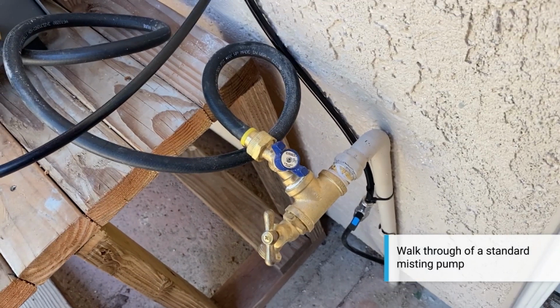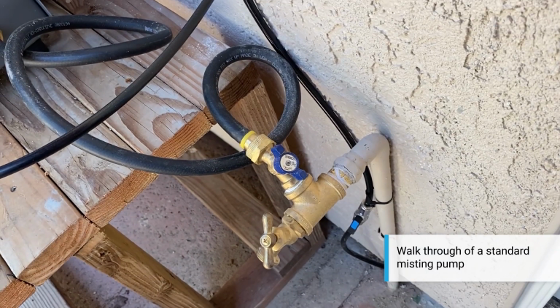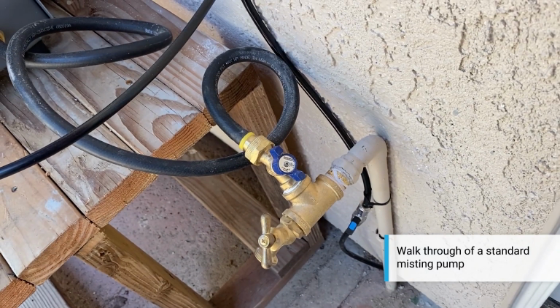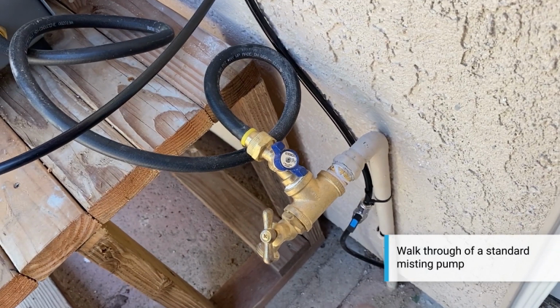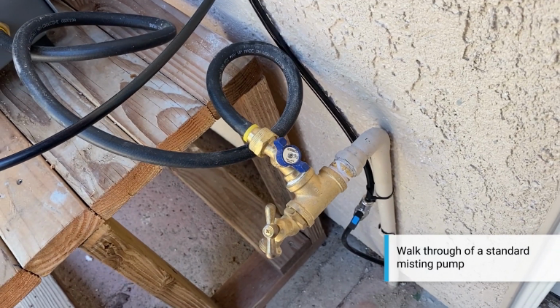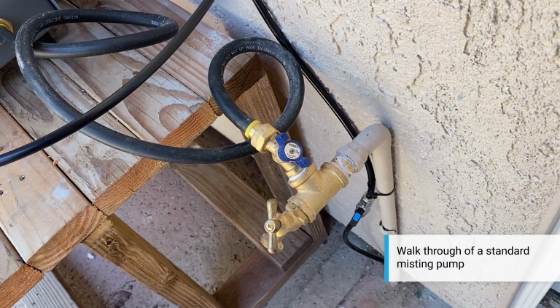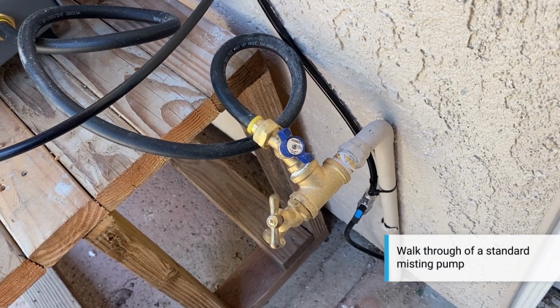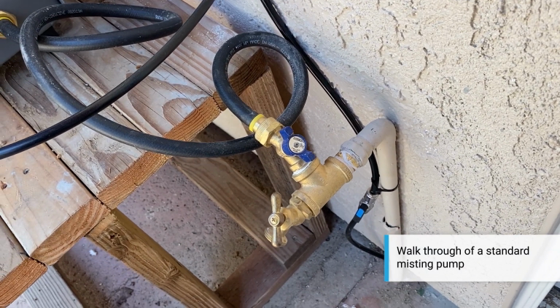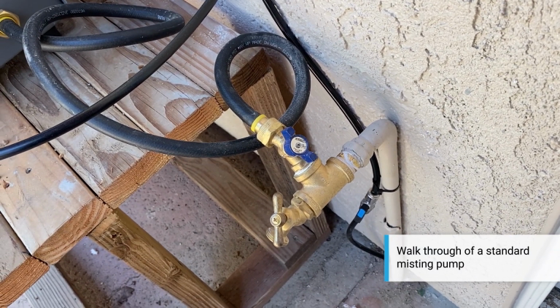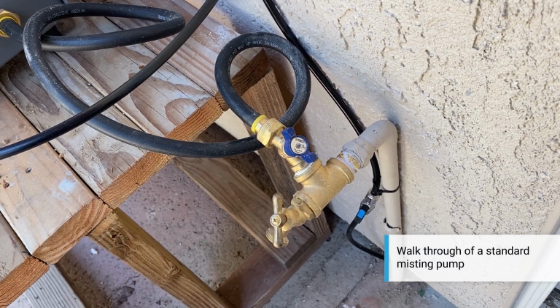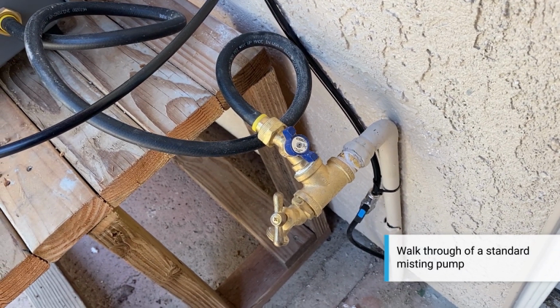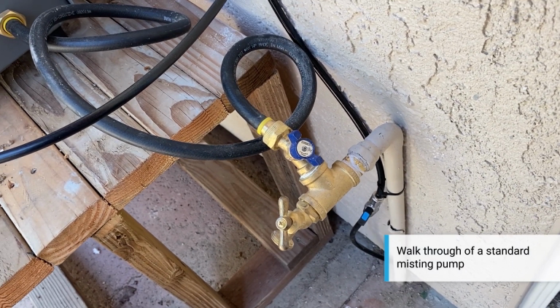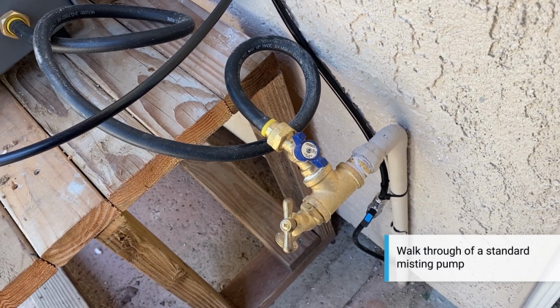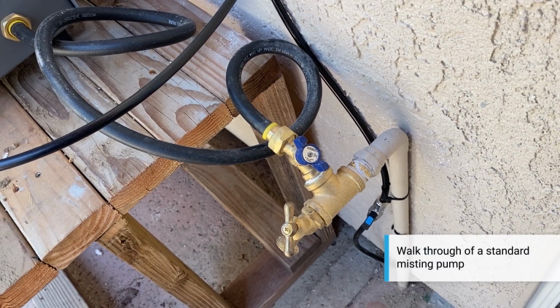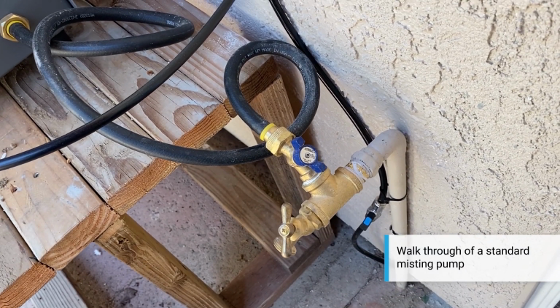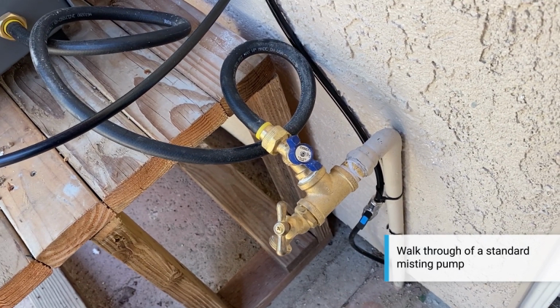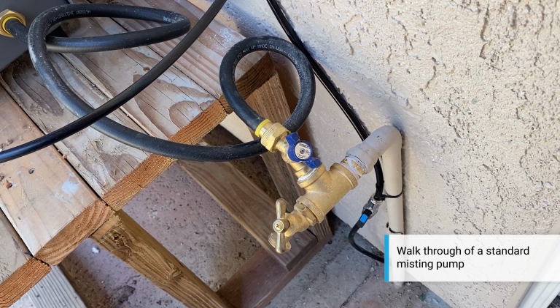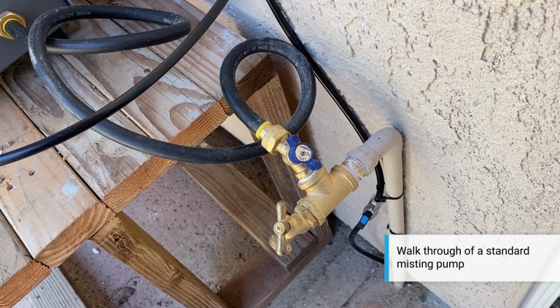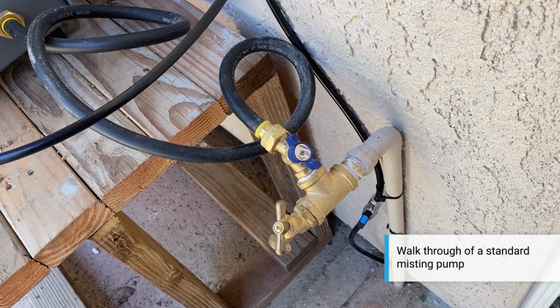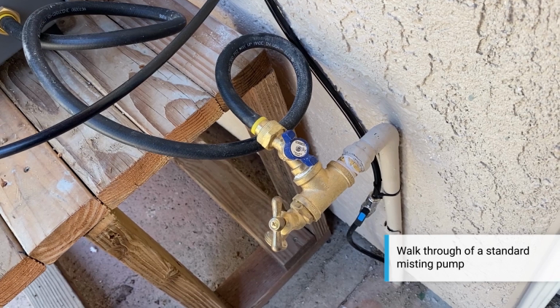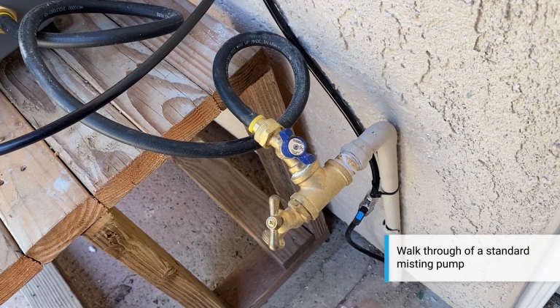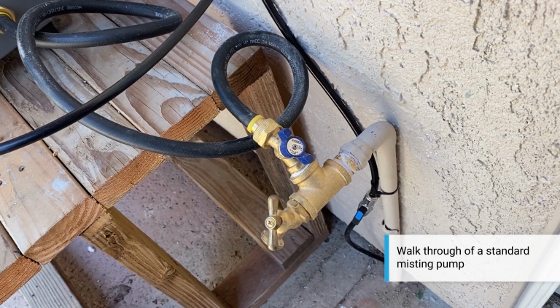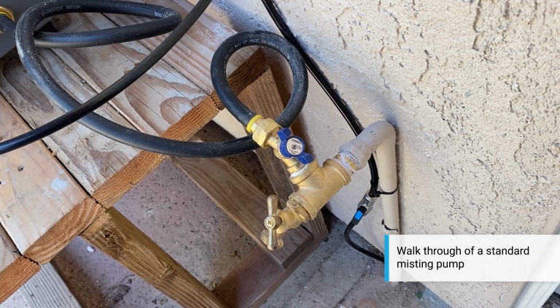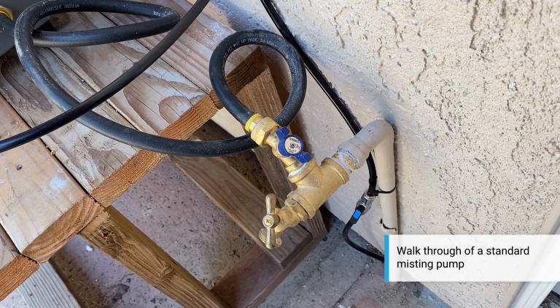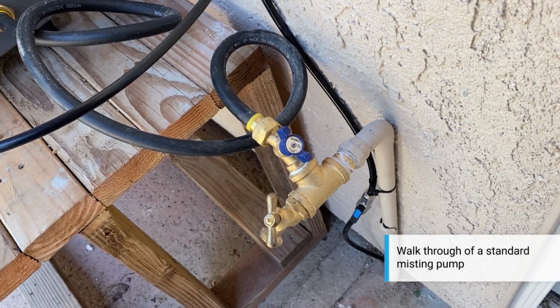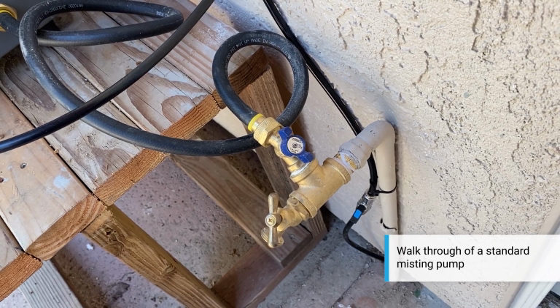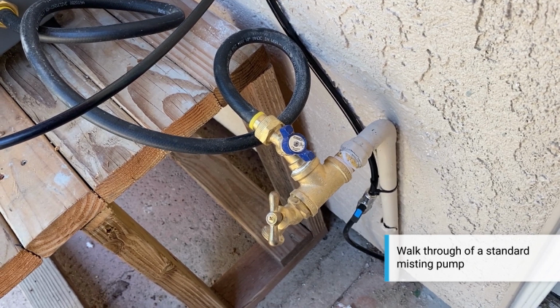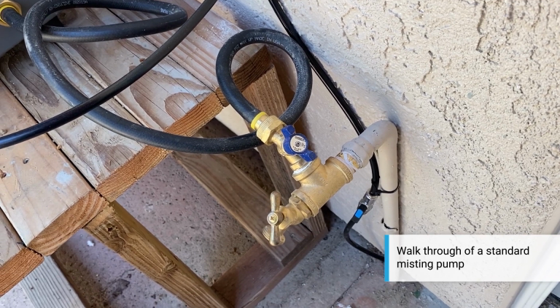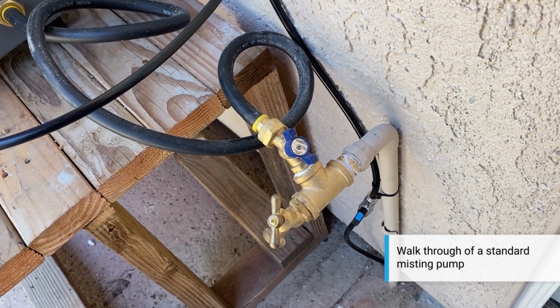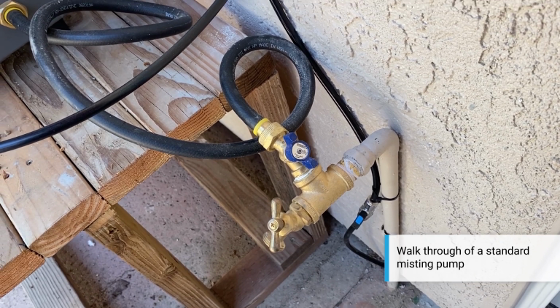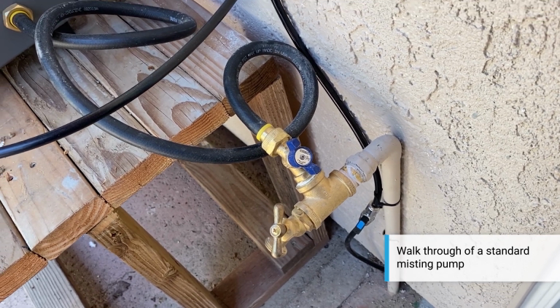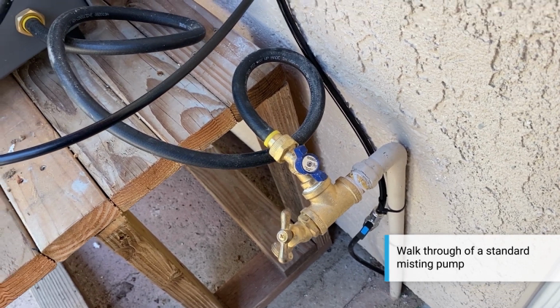On this particular pump we have a water safety switch, so if somebody accidentally shuts that off, it'll shut the system down.